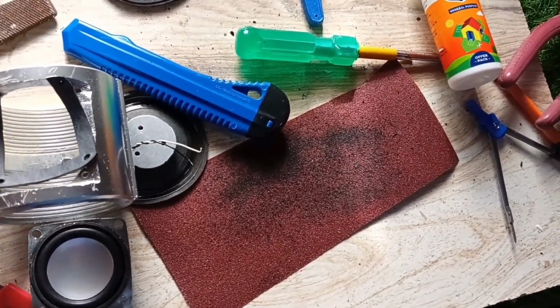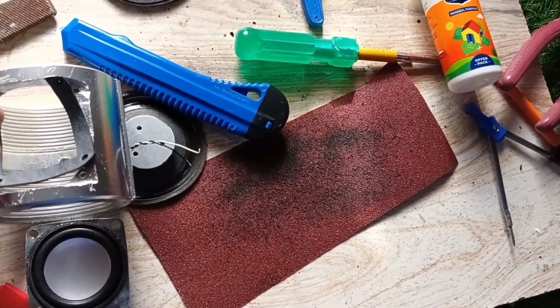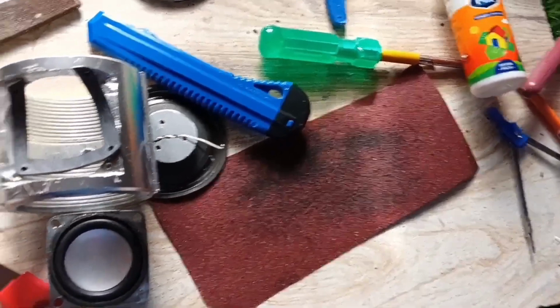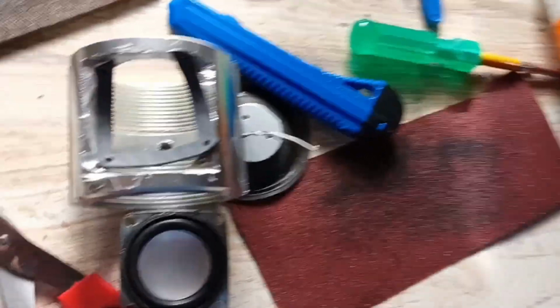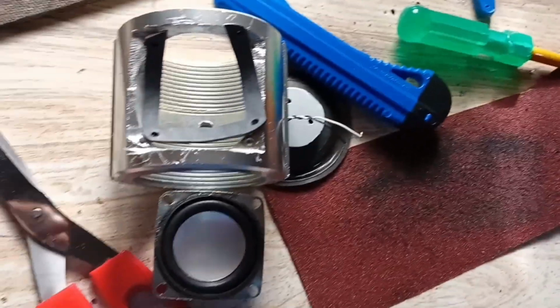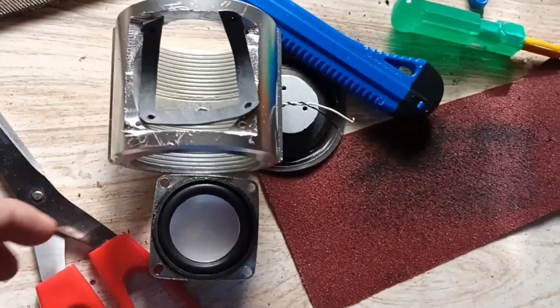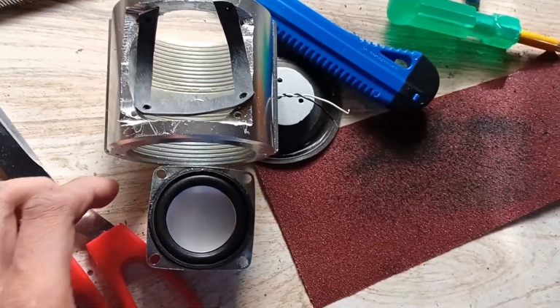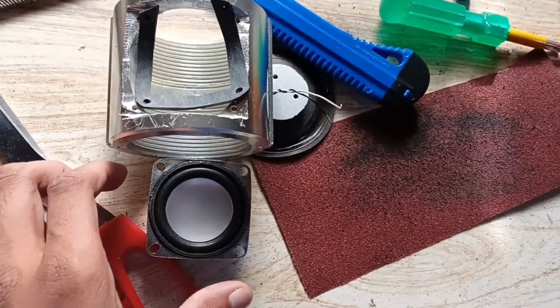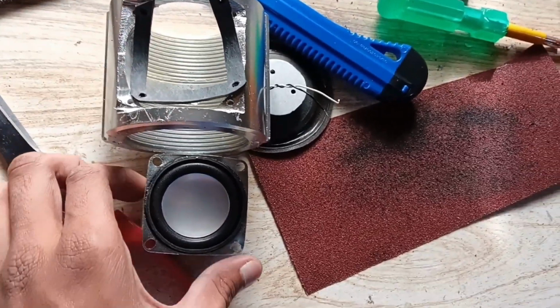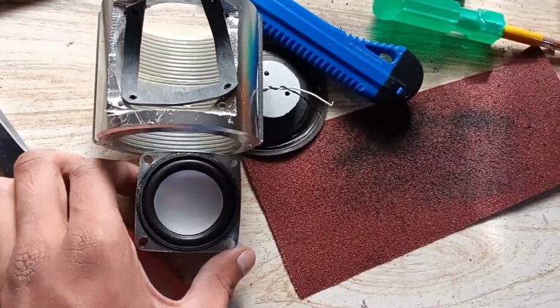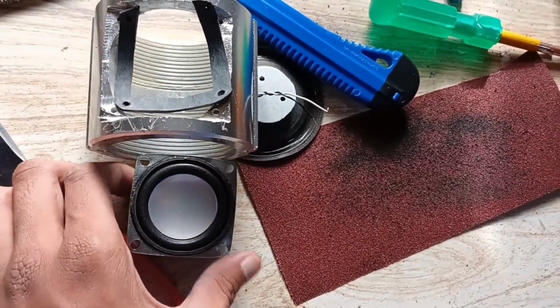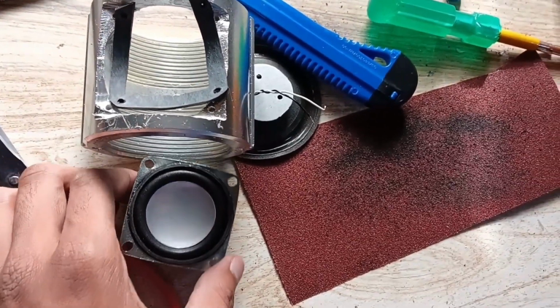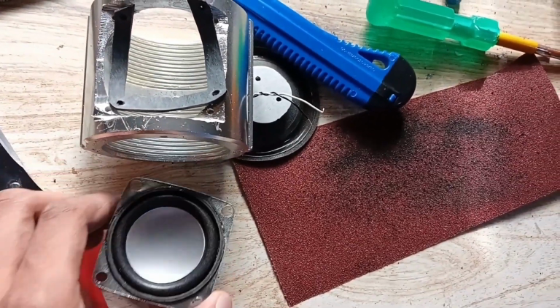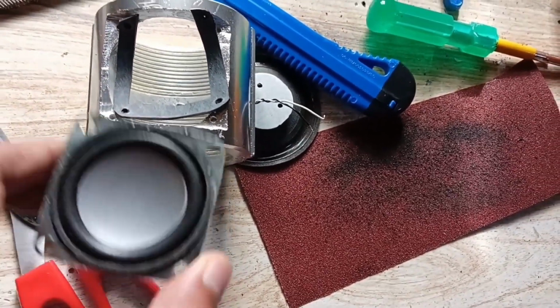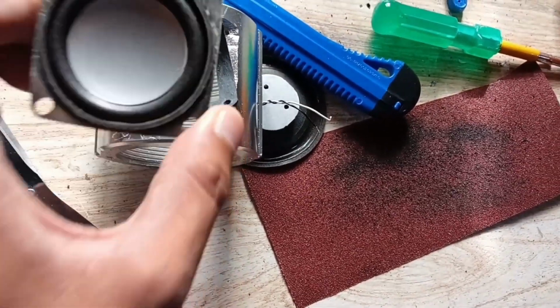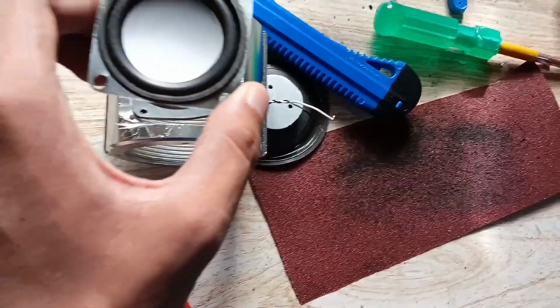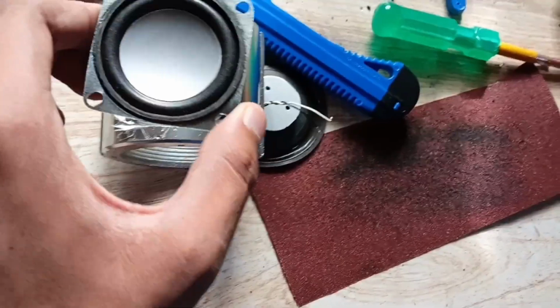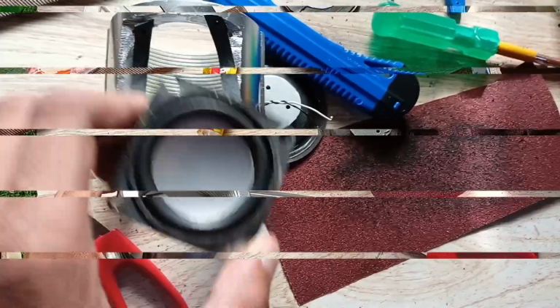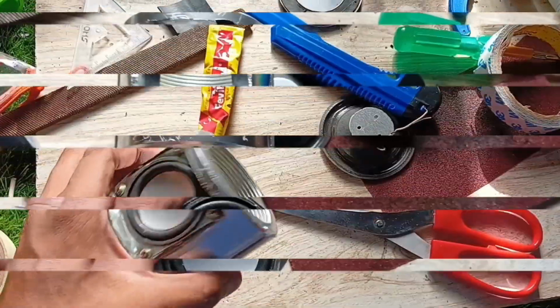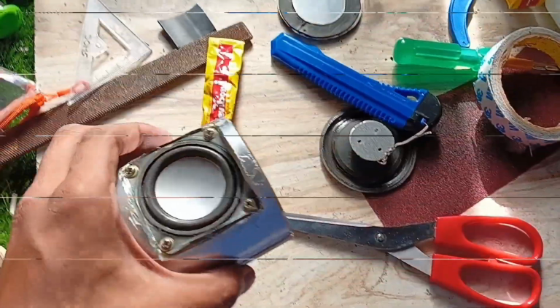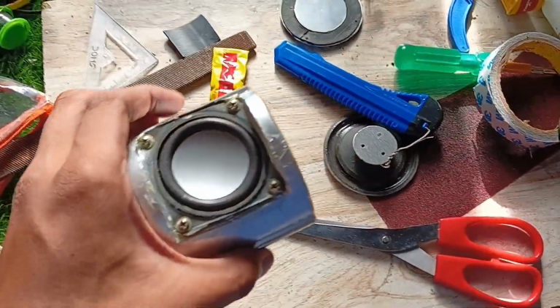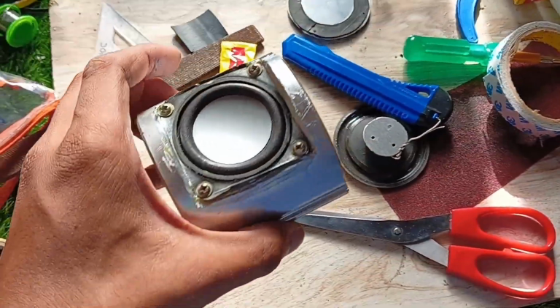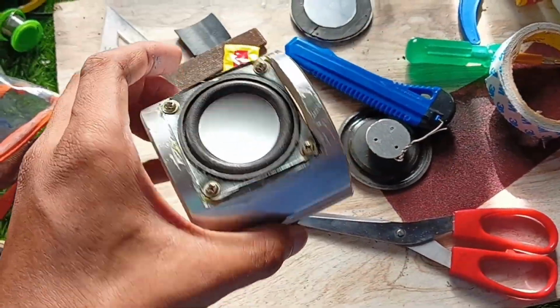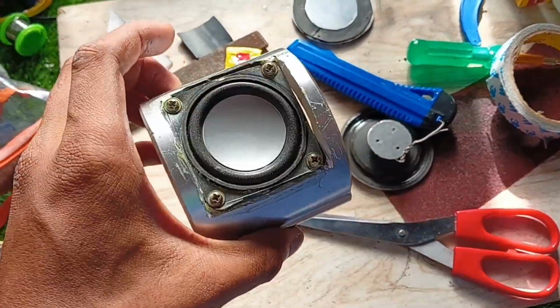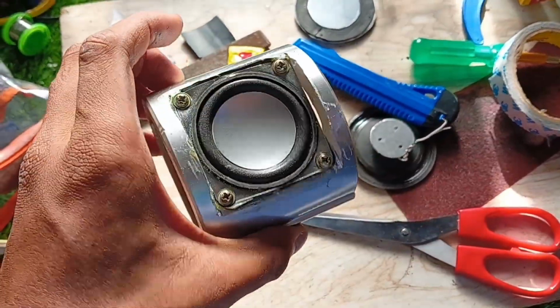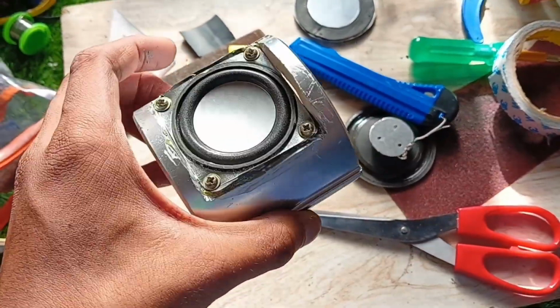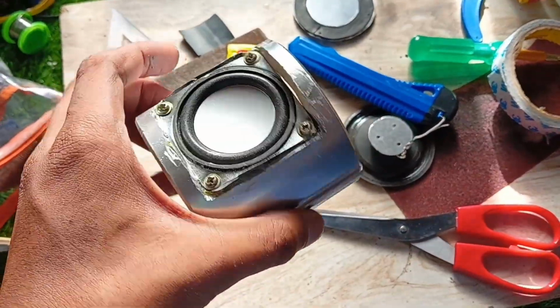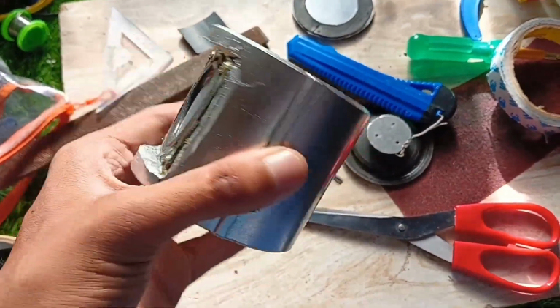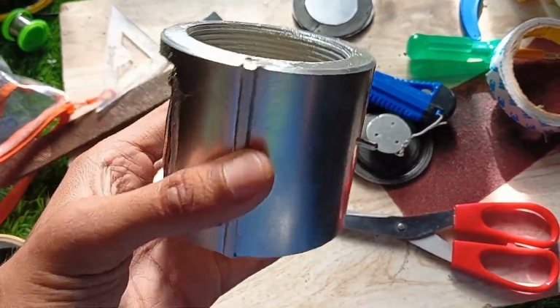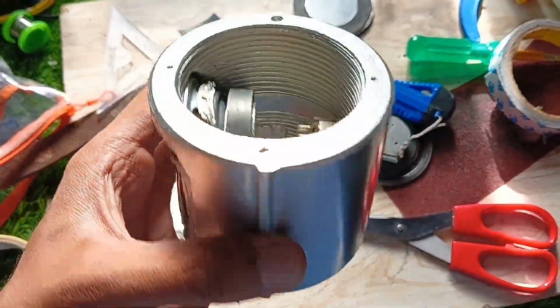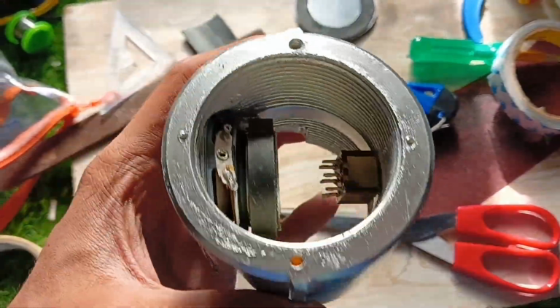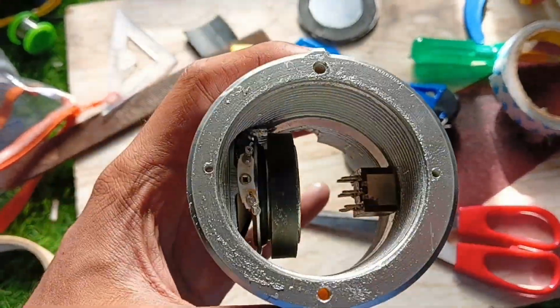Now, I mounted the speaker using a tire tube gasket and screws and sealed the edges.